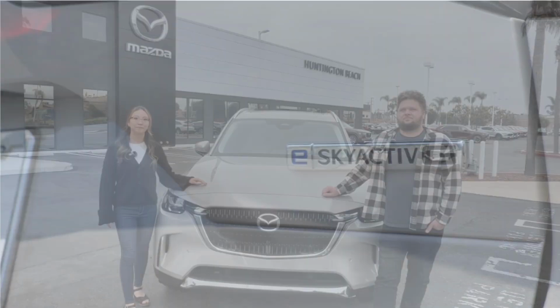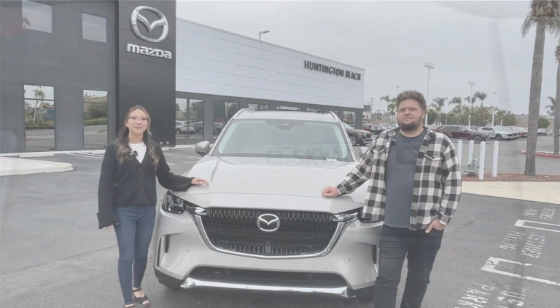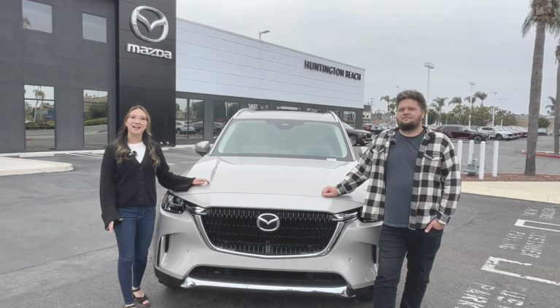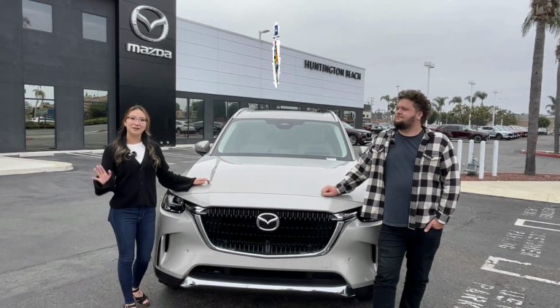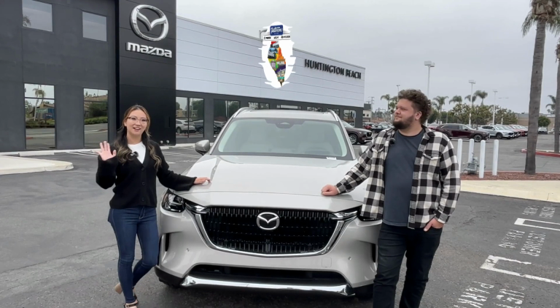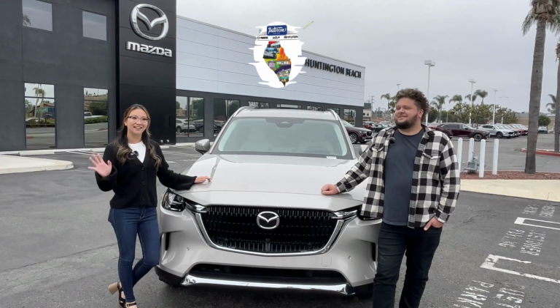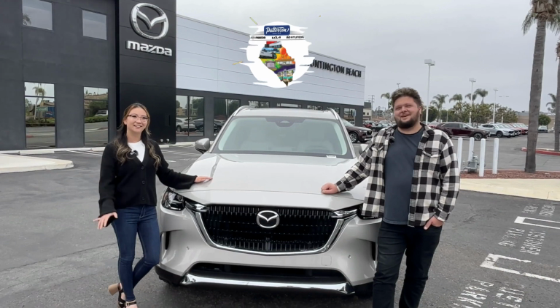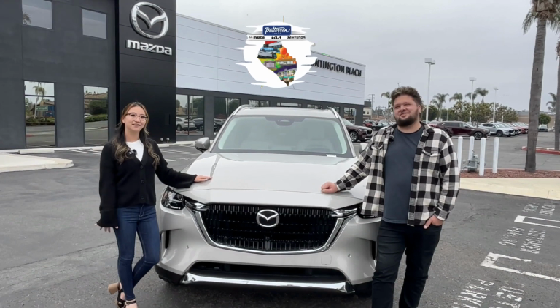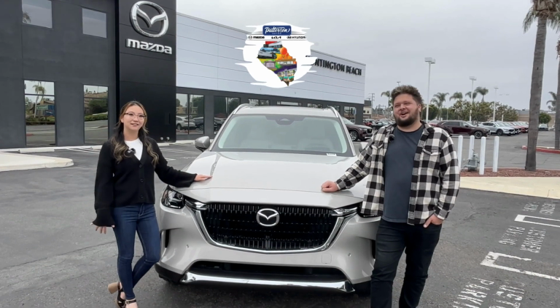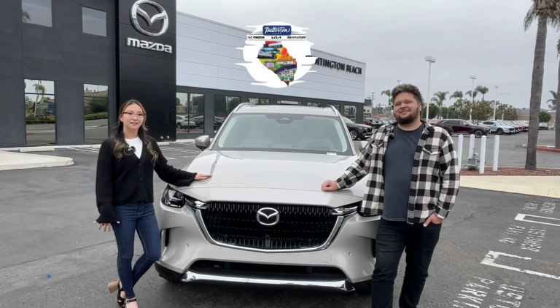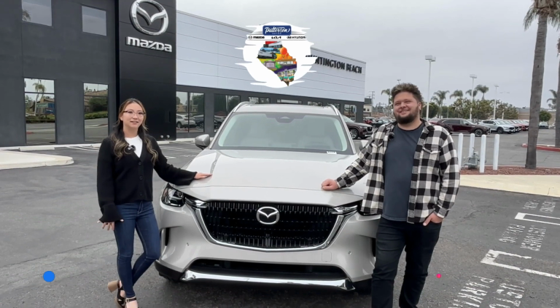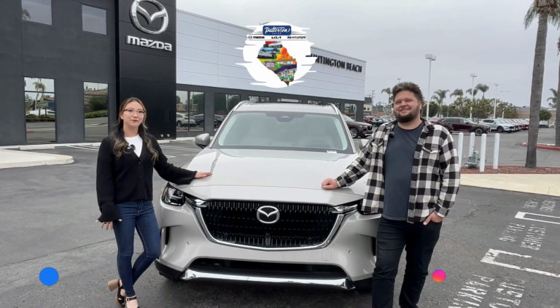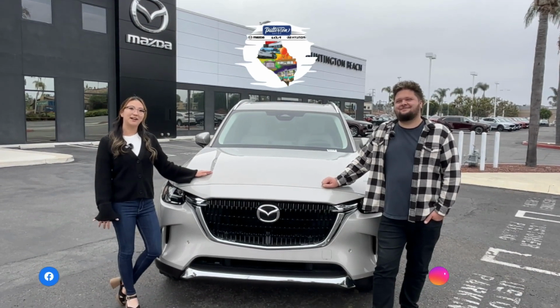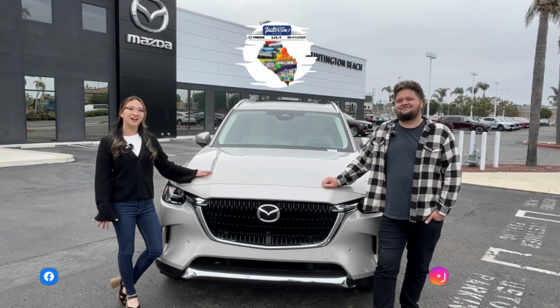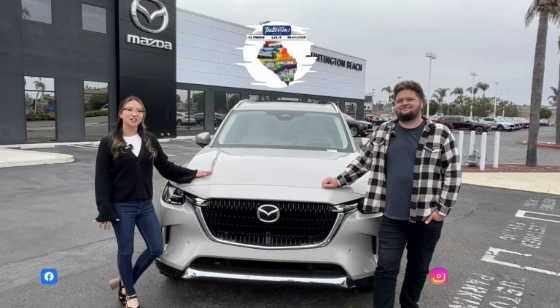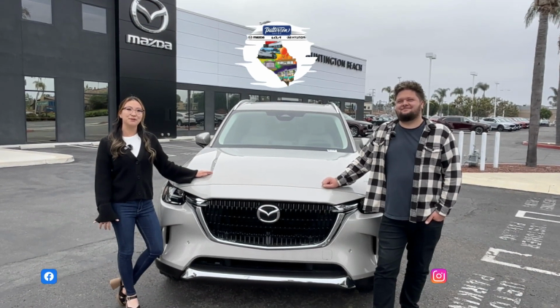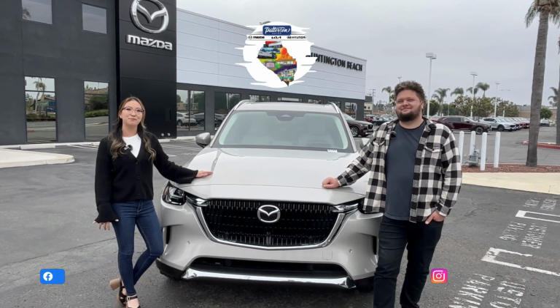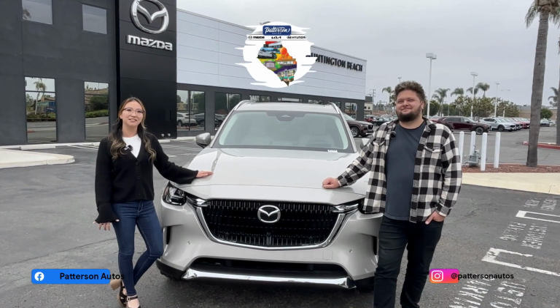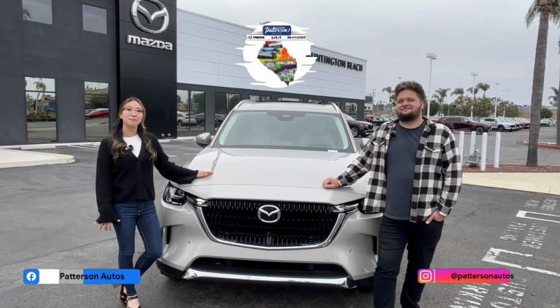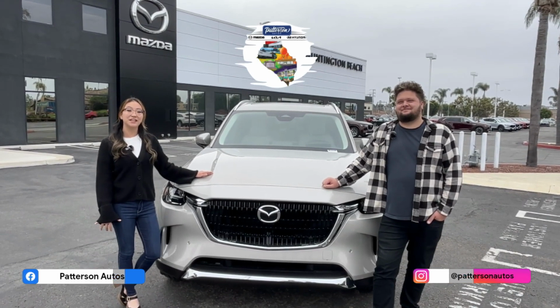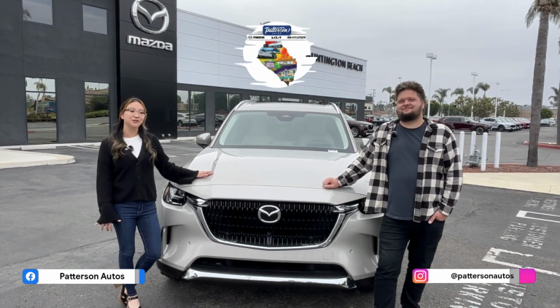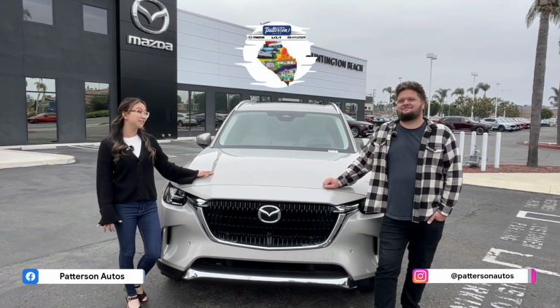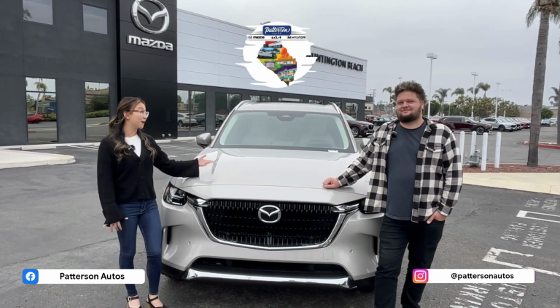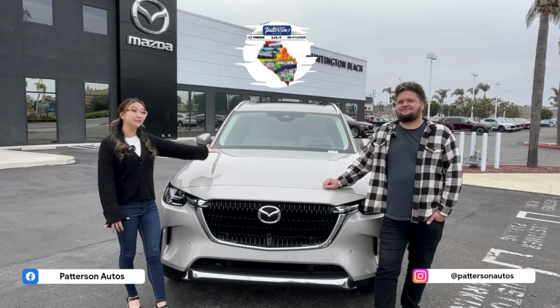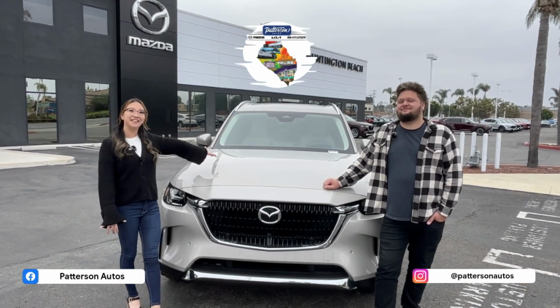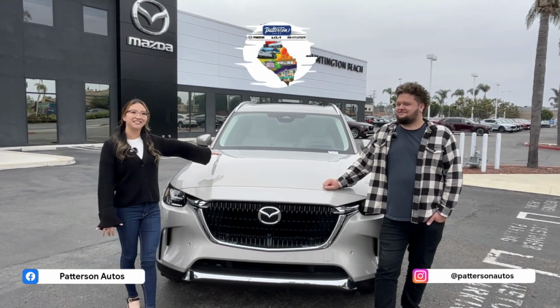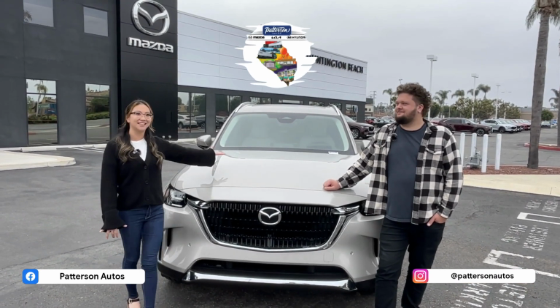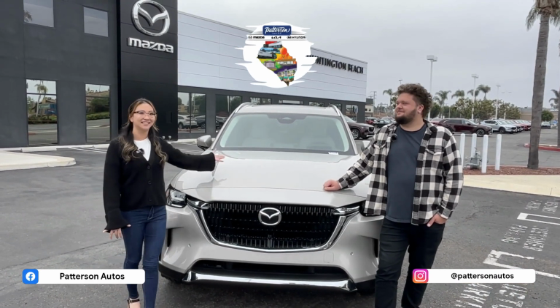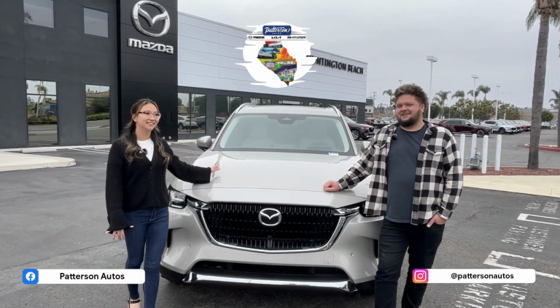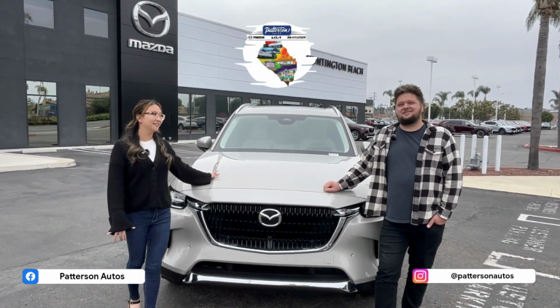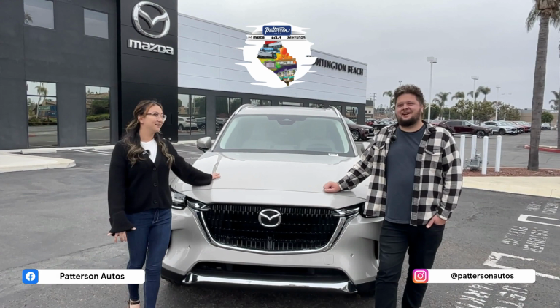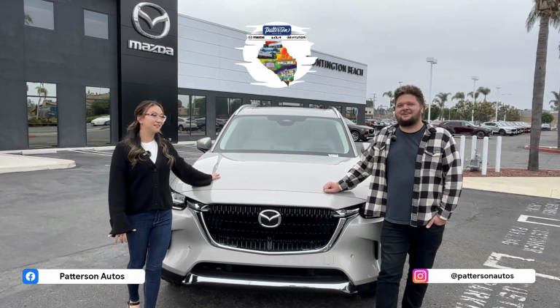Hi, I'm Carrie and I'm John and we're here at Huntington Beach Mazda presenting you guys the brand new CX-90. Let's check it out.